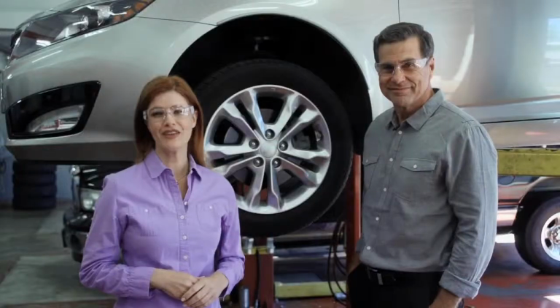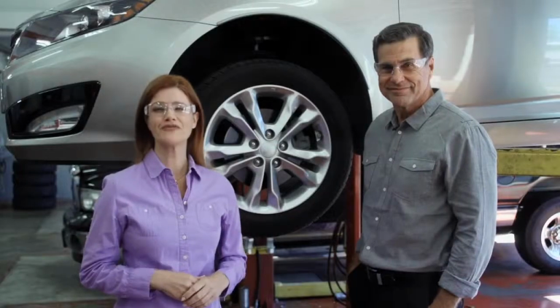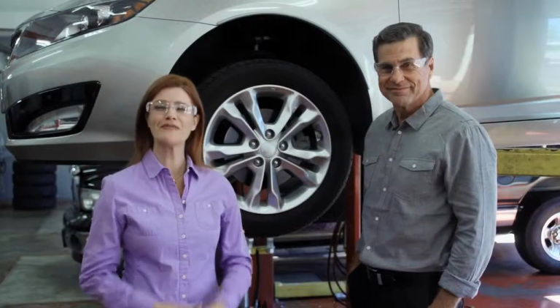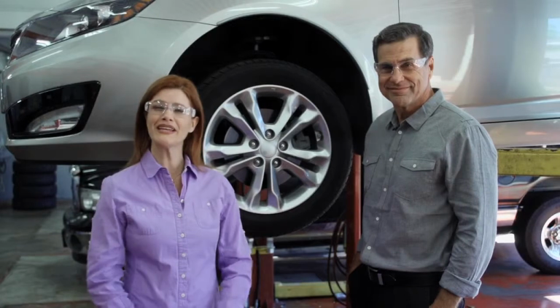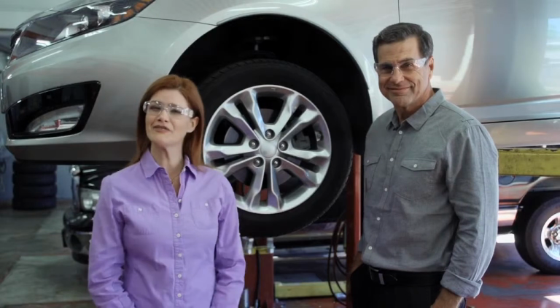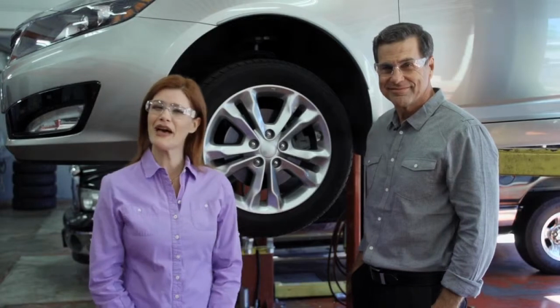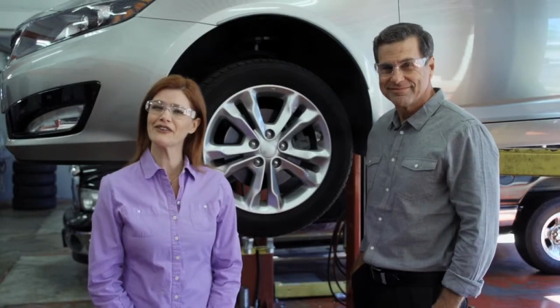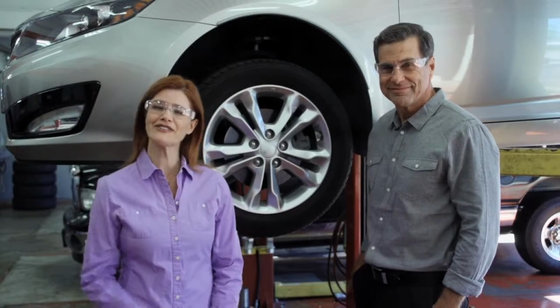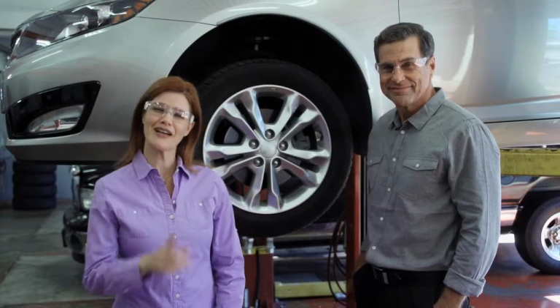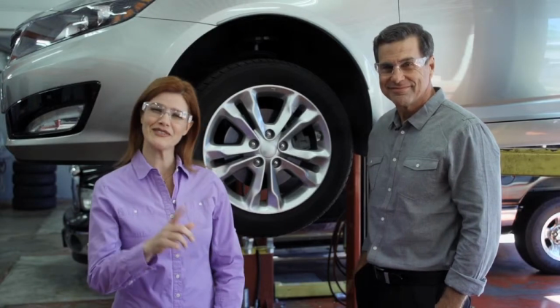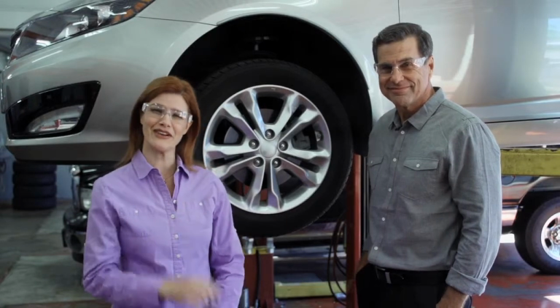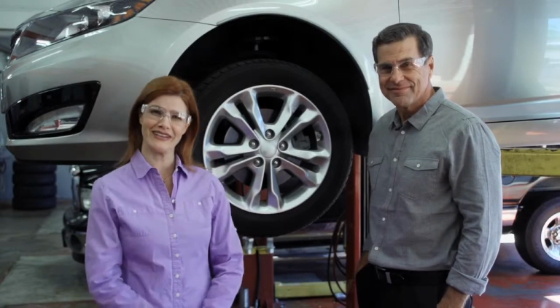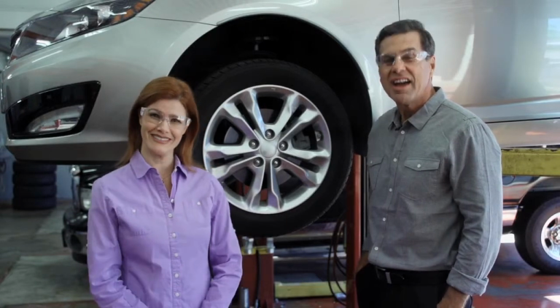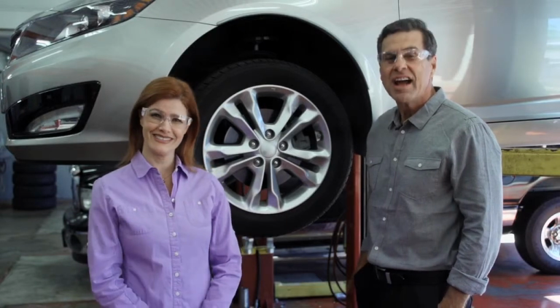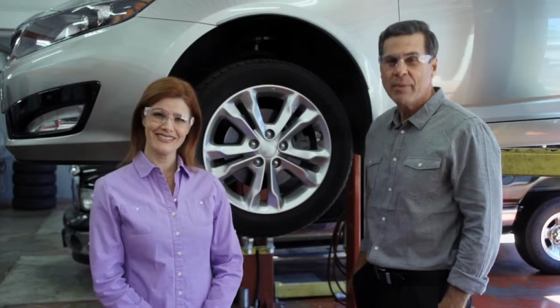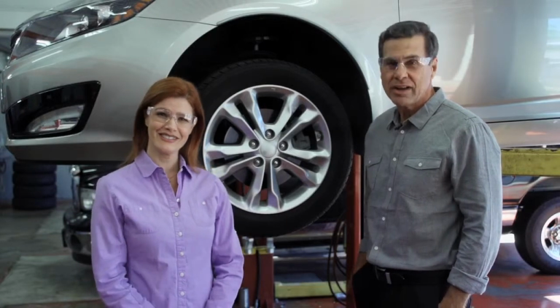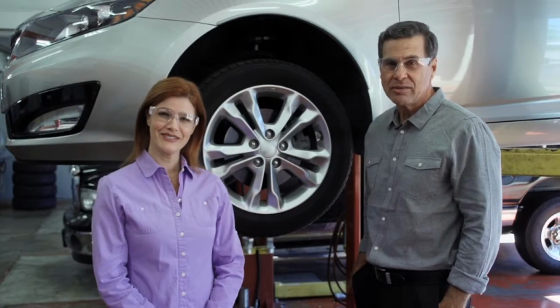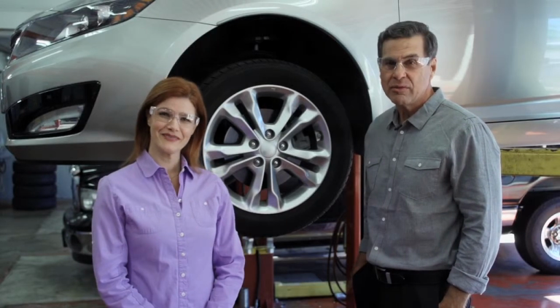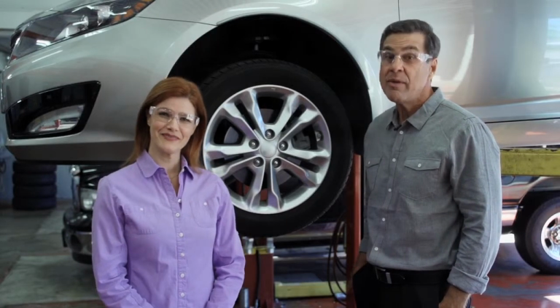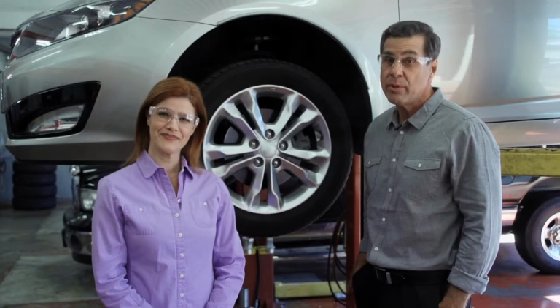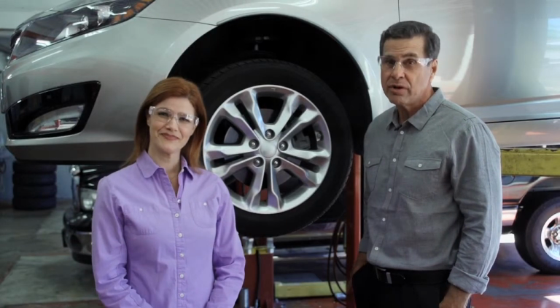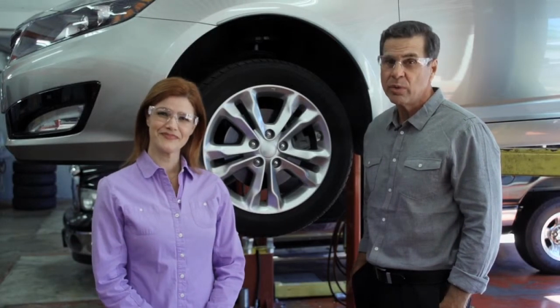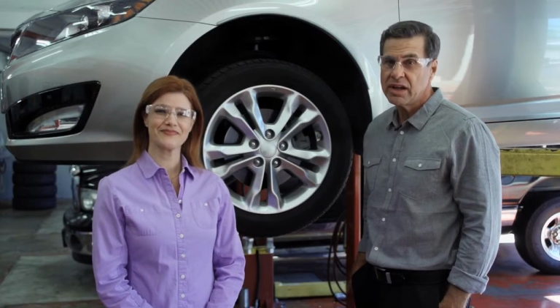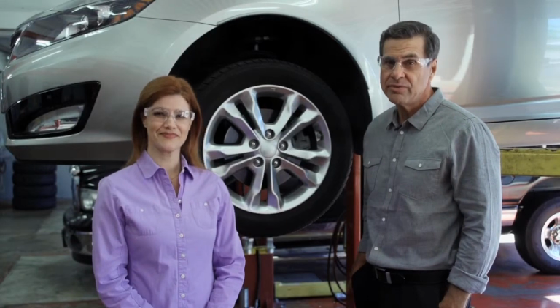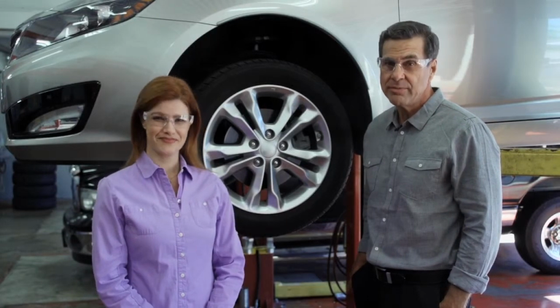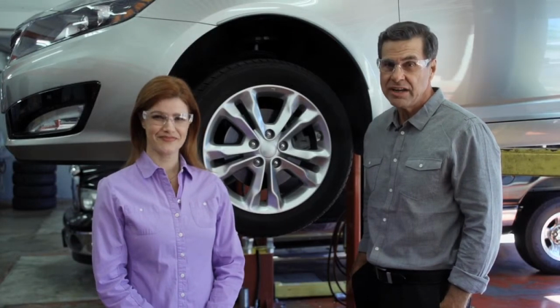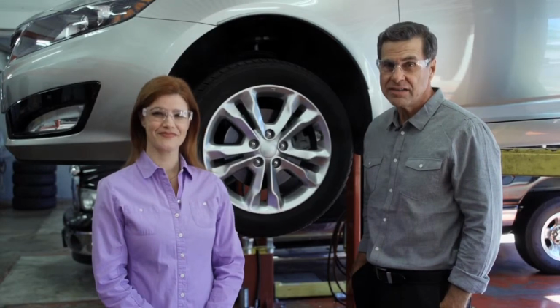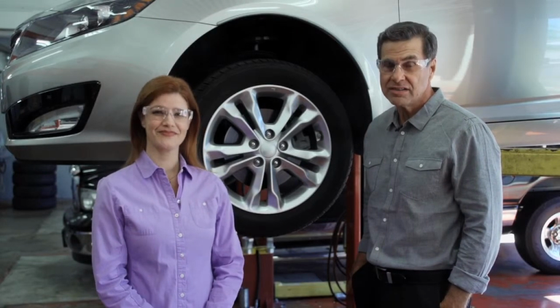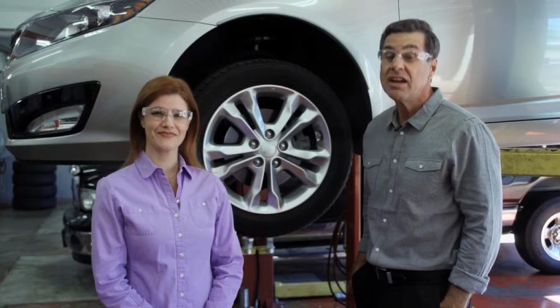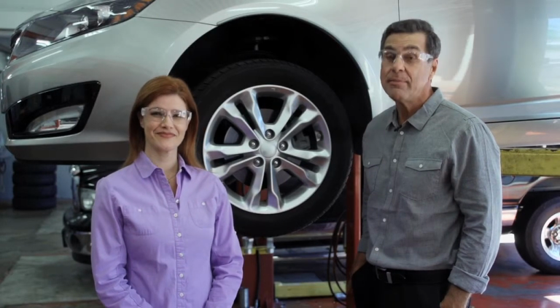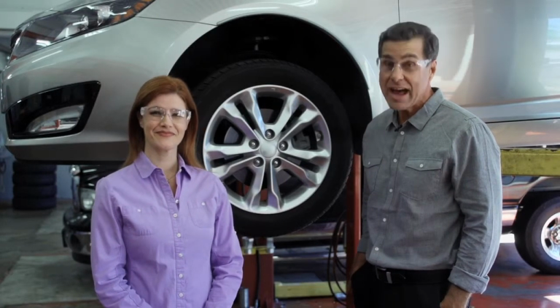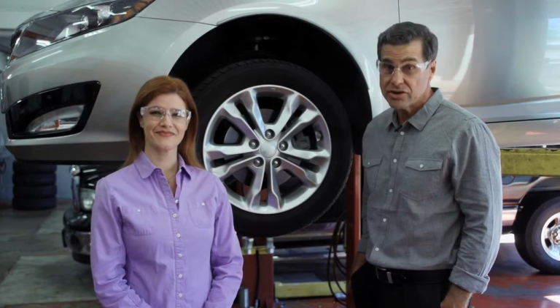For Maintenance Matters, I'm Sarah. And I'm Michael. Remember, when it comes to maintenance — maintenance matters.